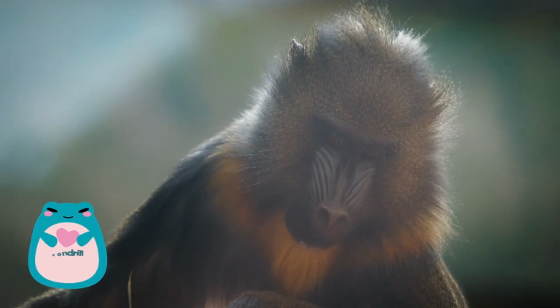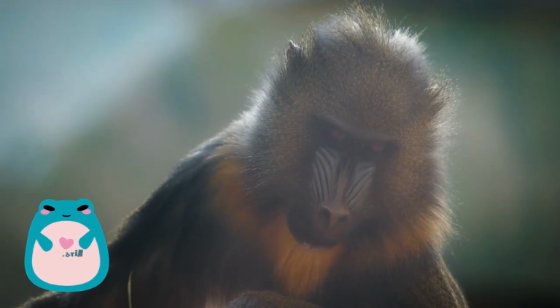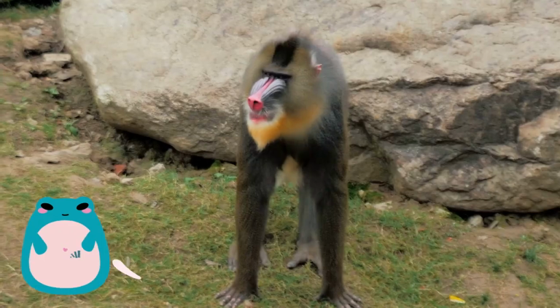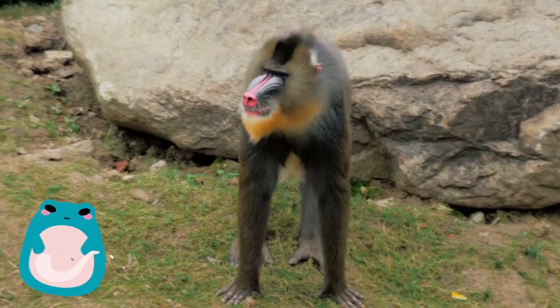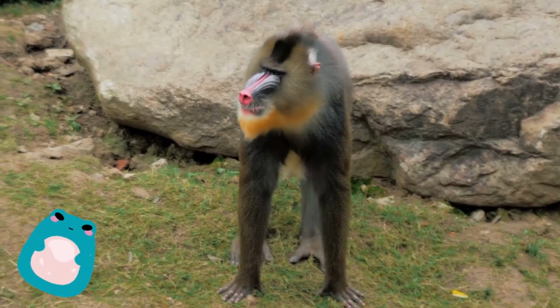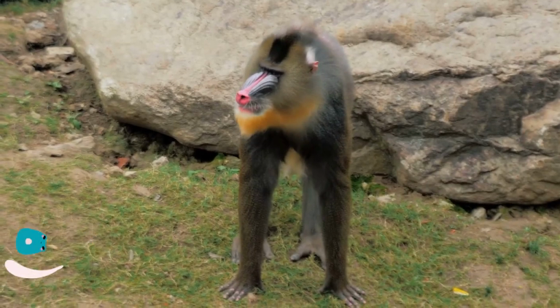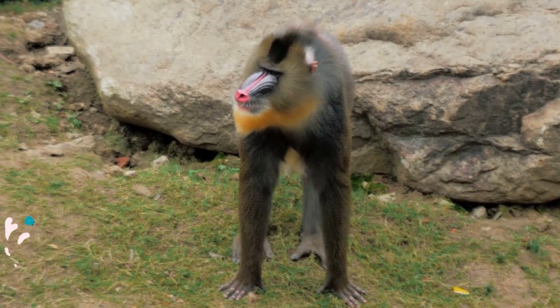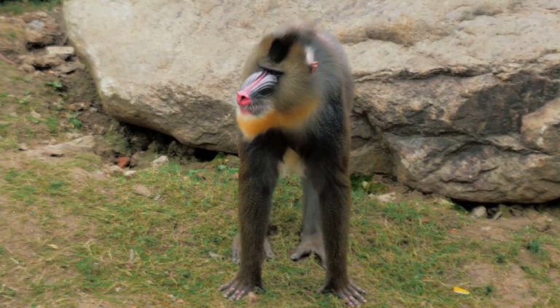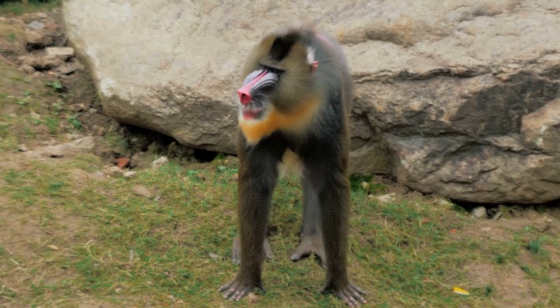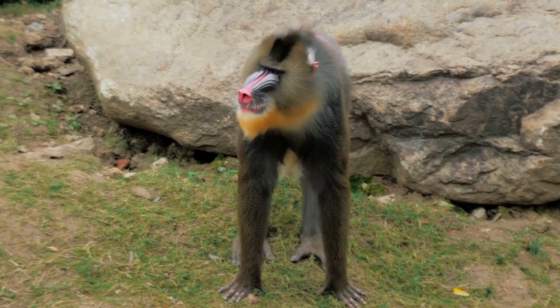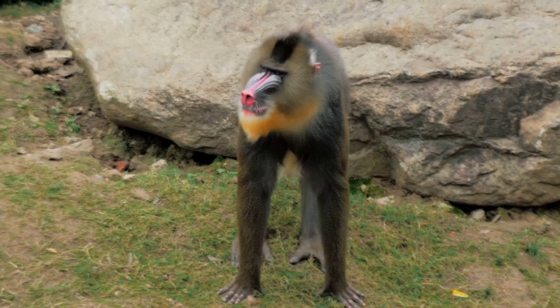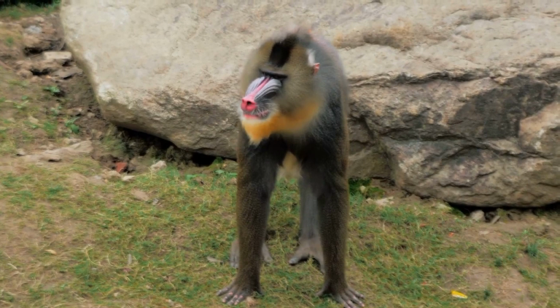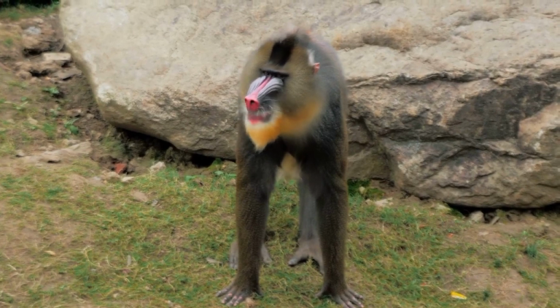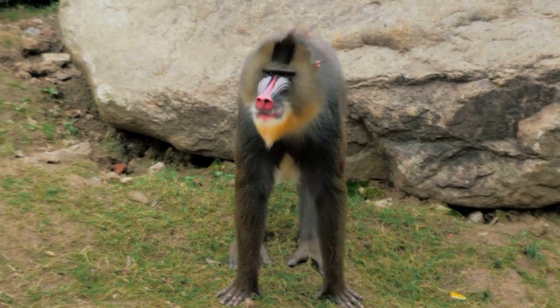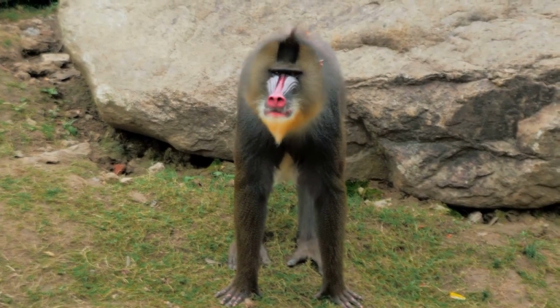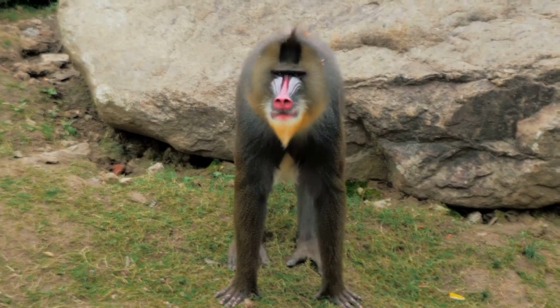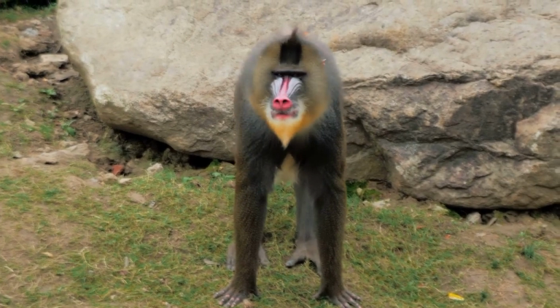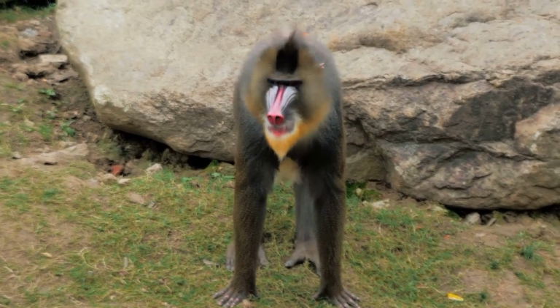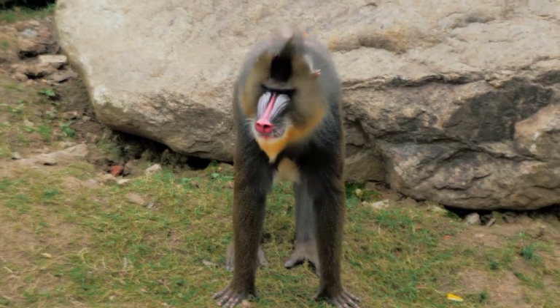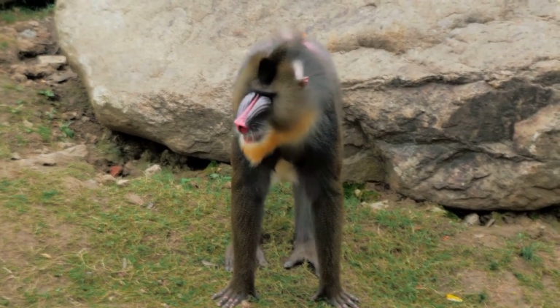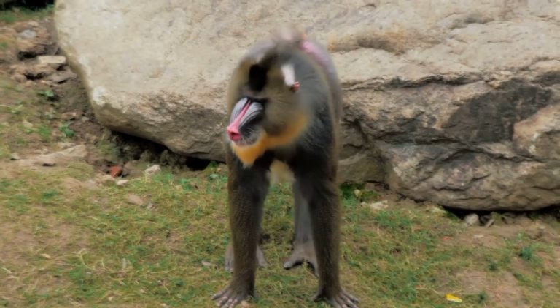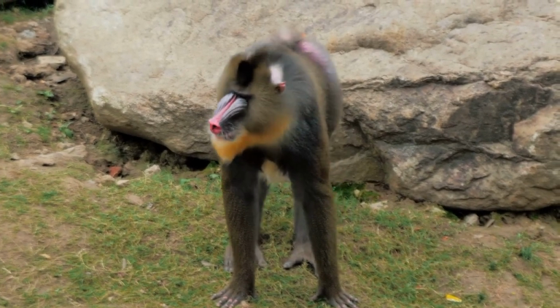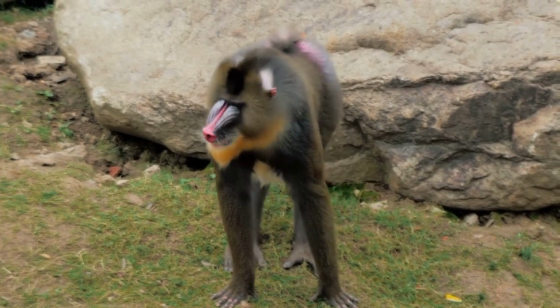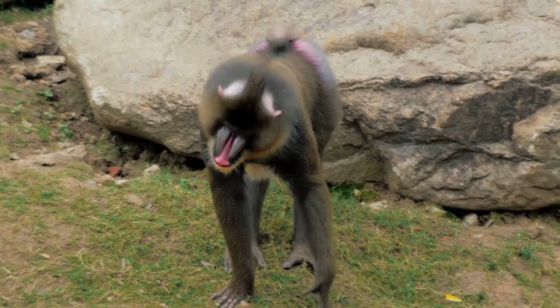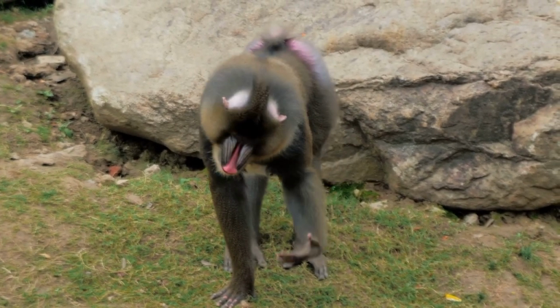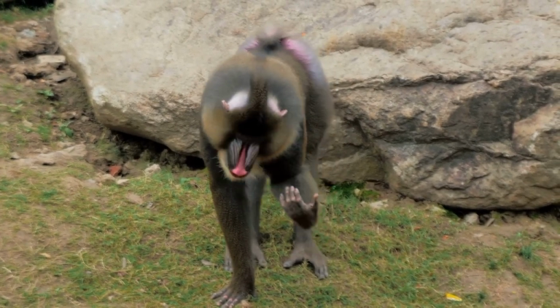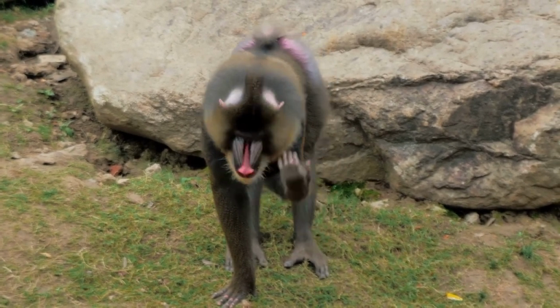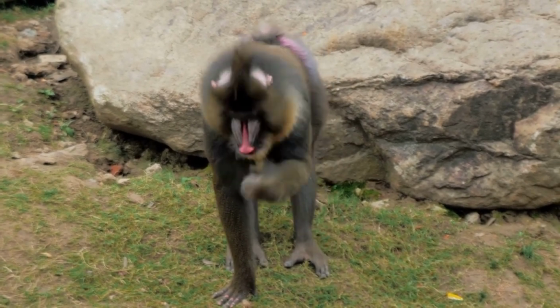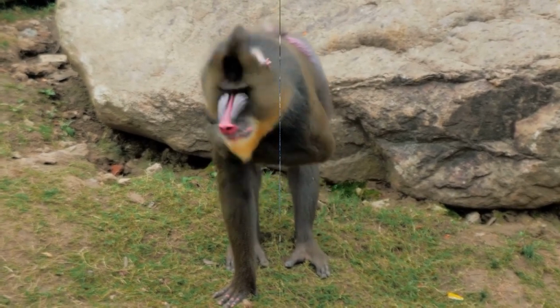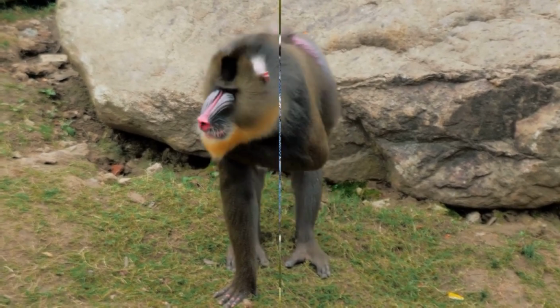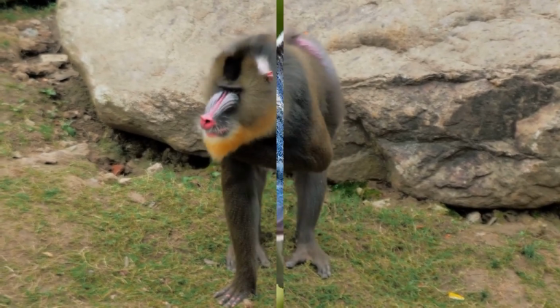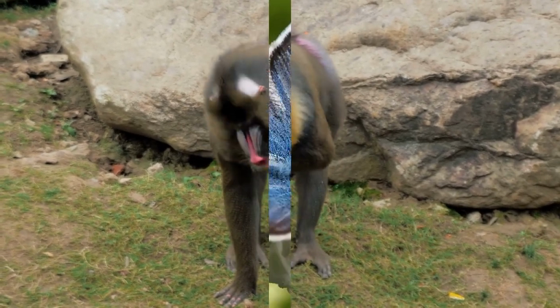Moving on to number five, we encounter the mandrill. This primate is most notably recognized by its multi-colored face, featuring a bright red nose surrounded by blue and yellow ridges — it's a sight that's hard to forget.